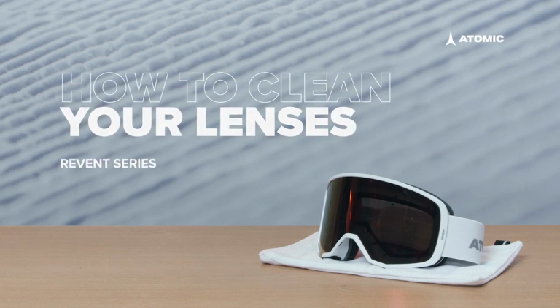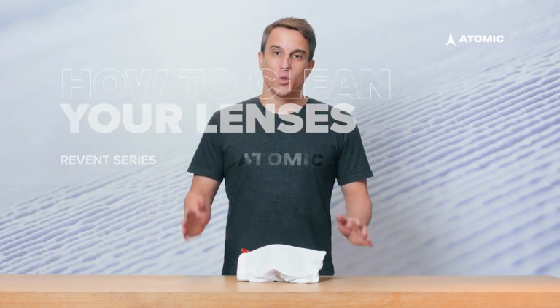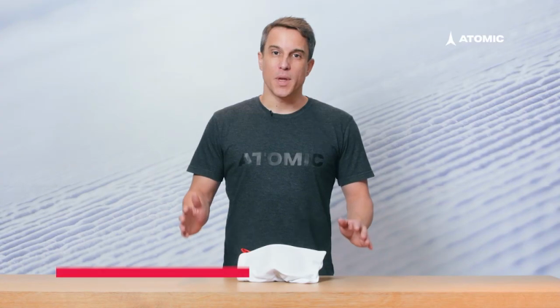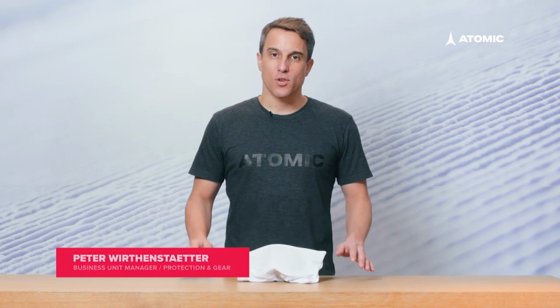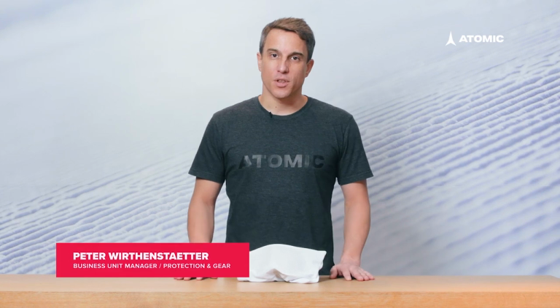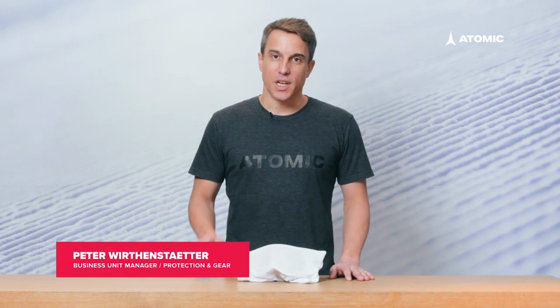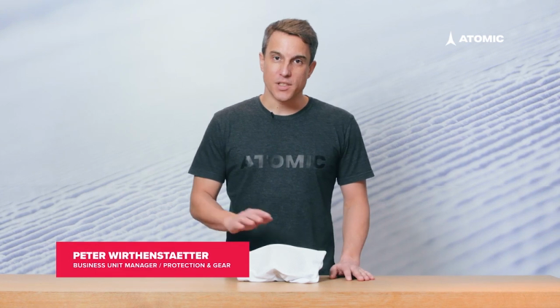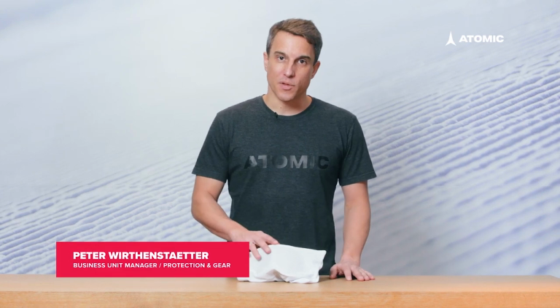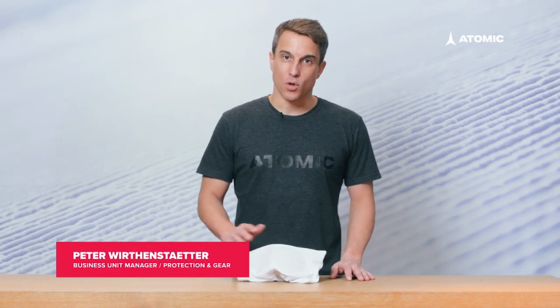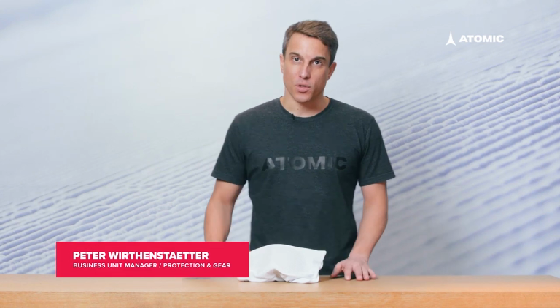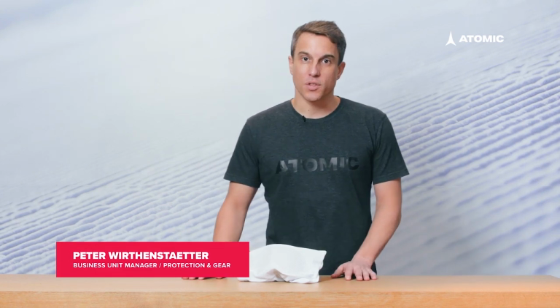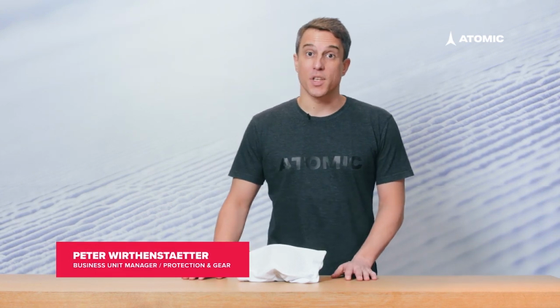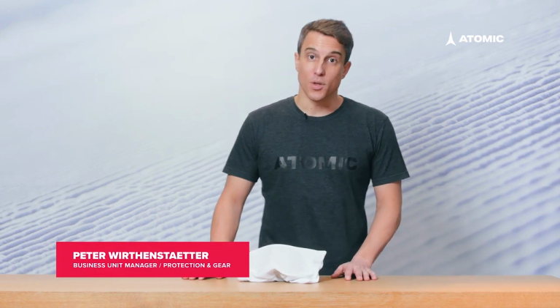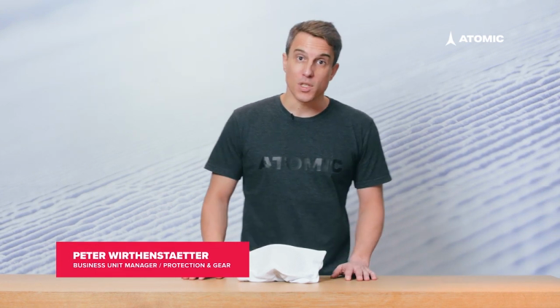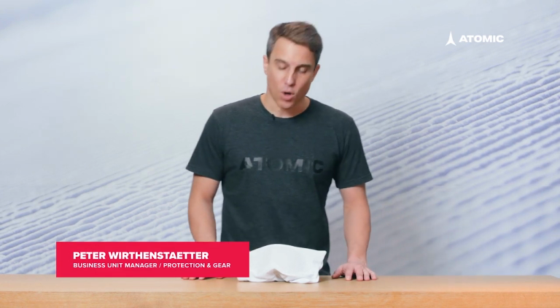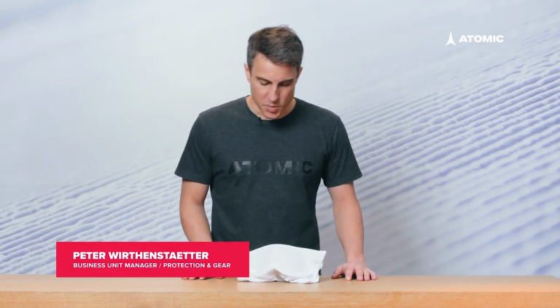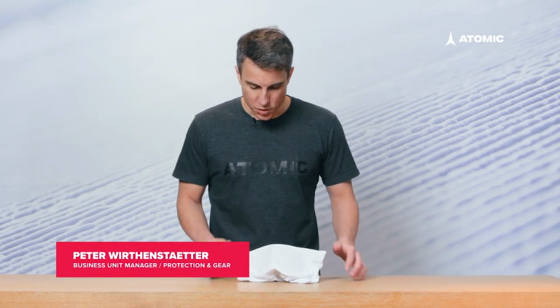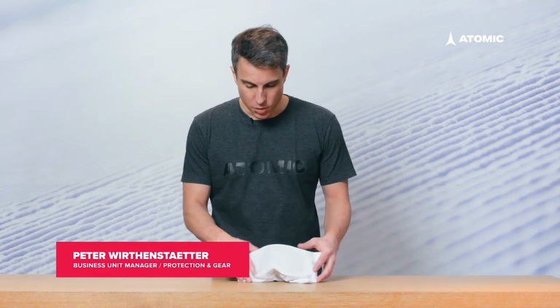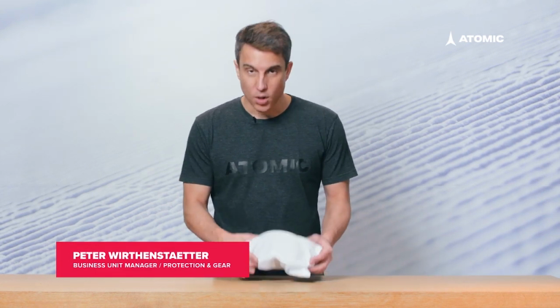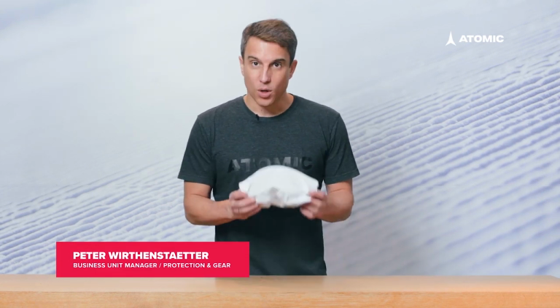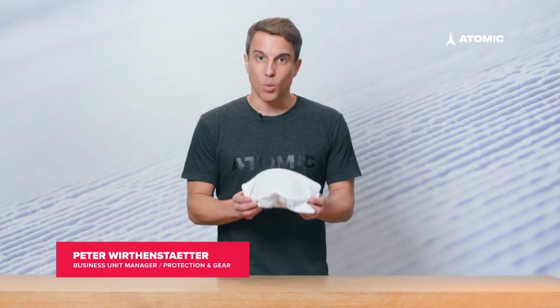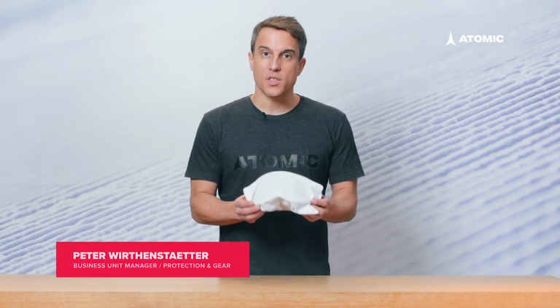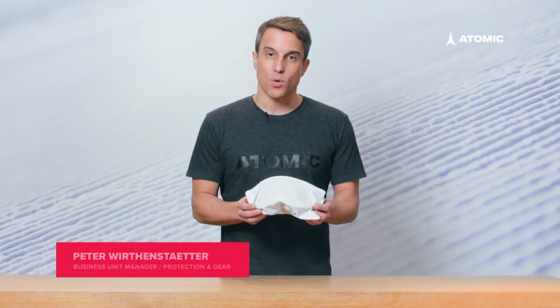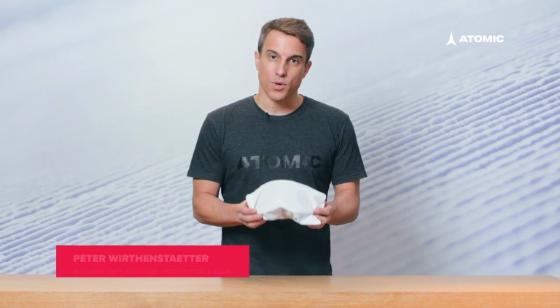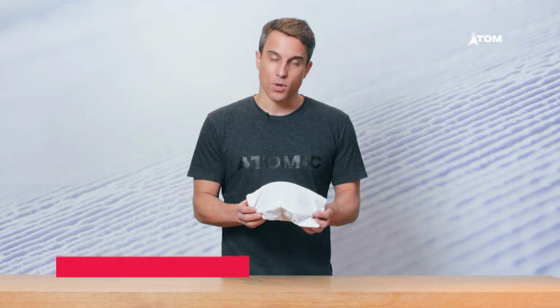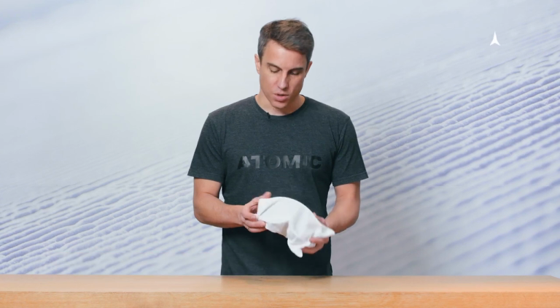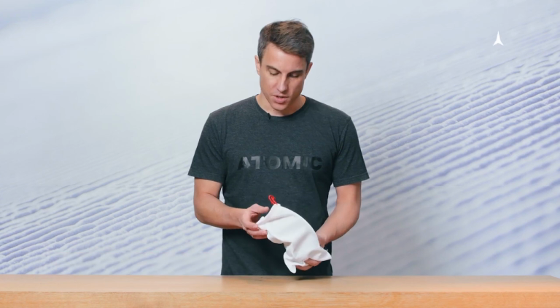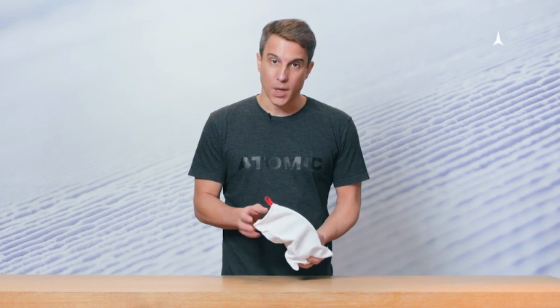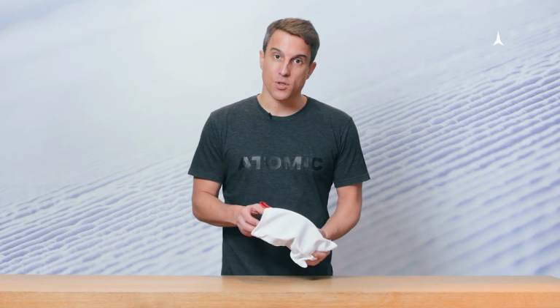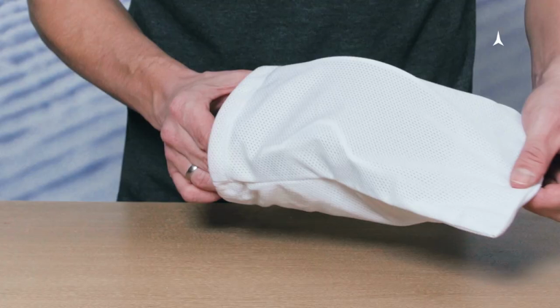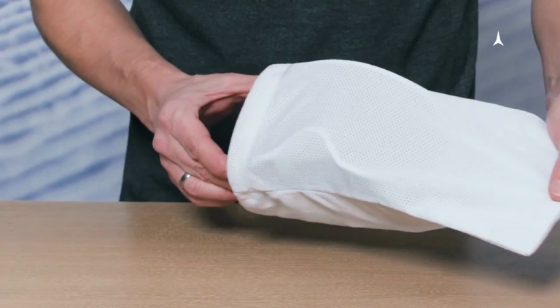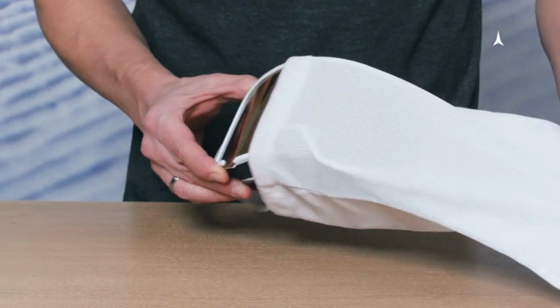To make sure that the lenses of your goggles stay new as long as possible, always store your goggles in the pouch that comes with it.